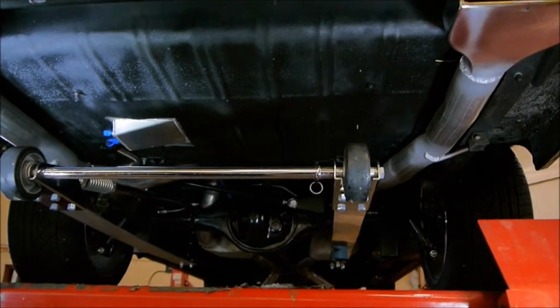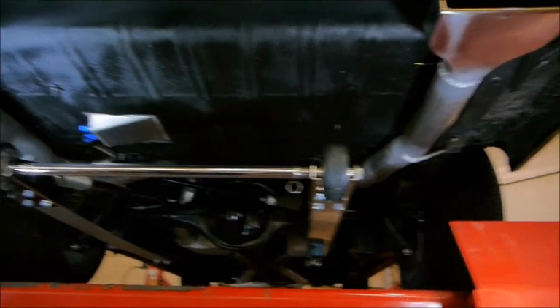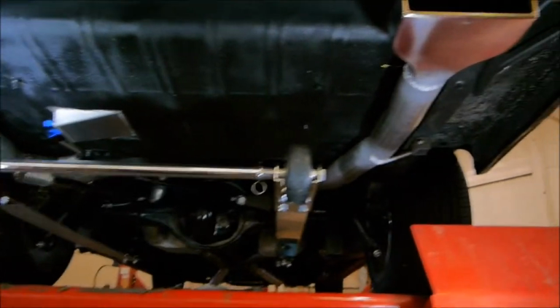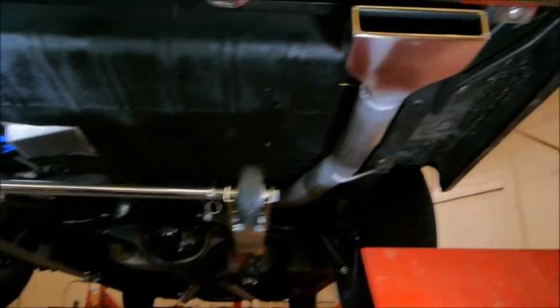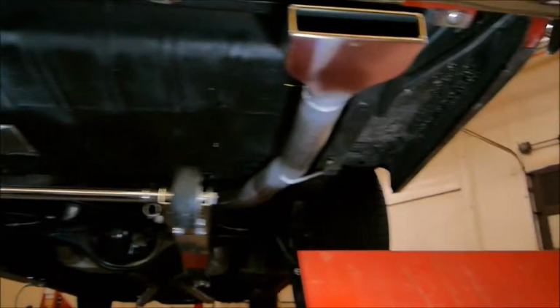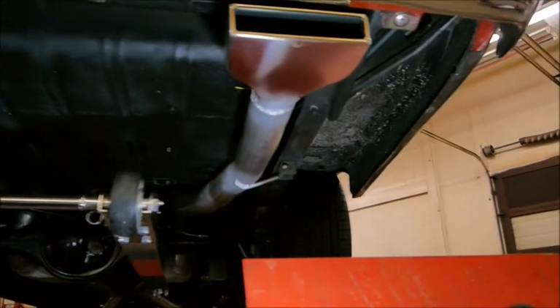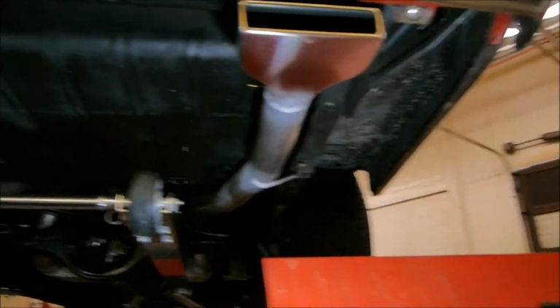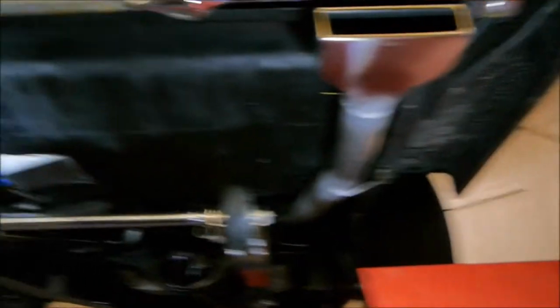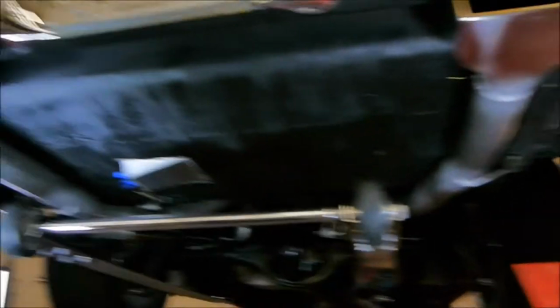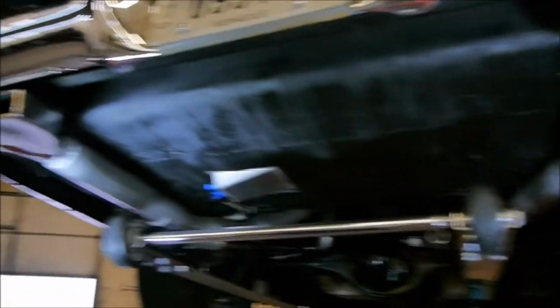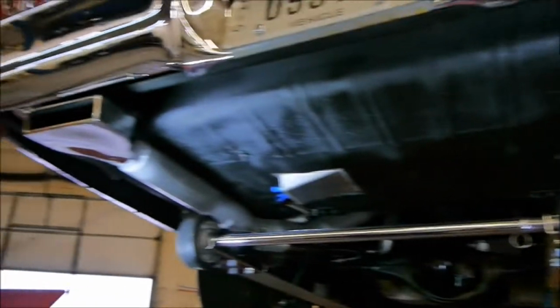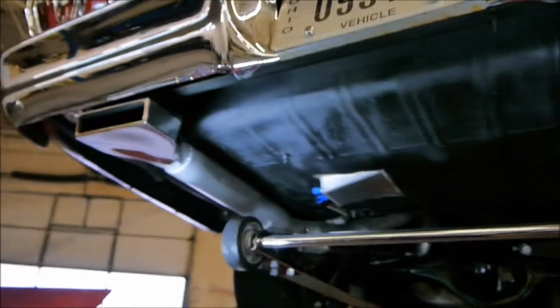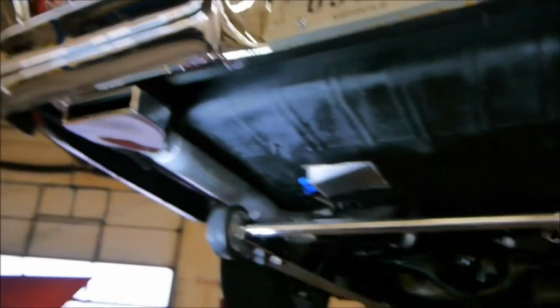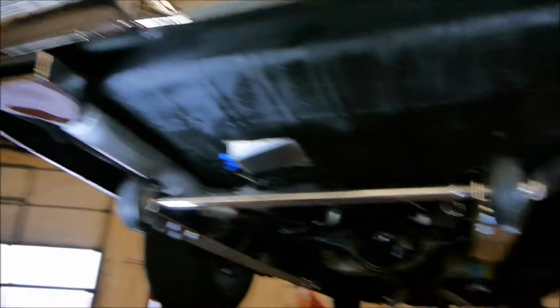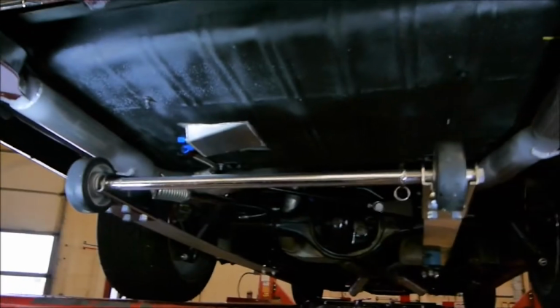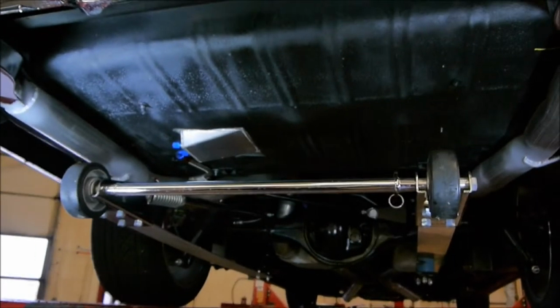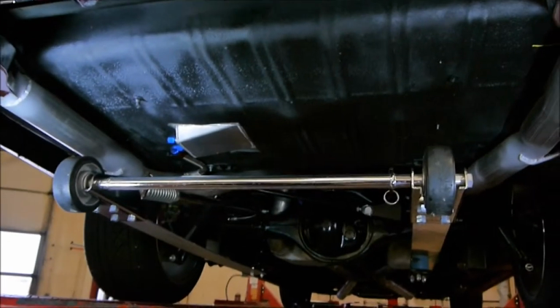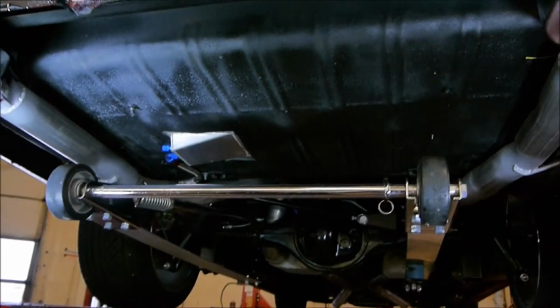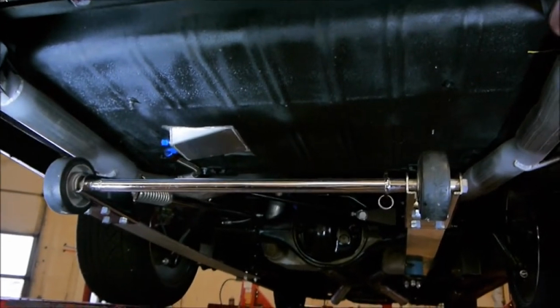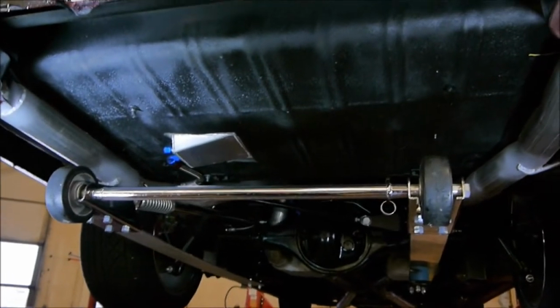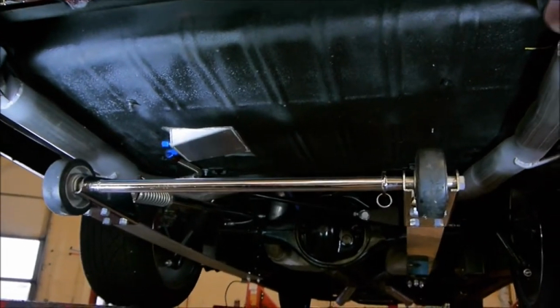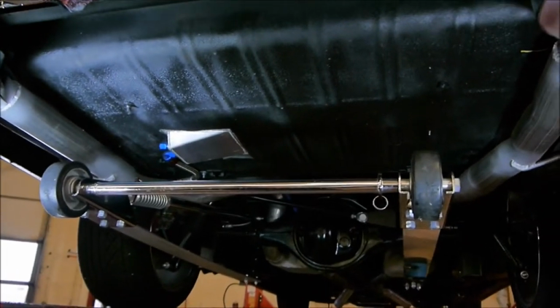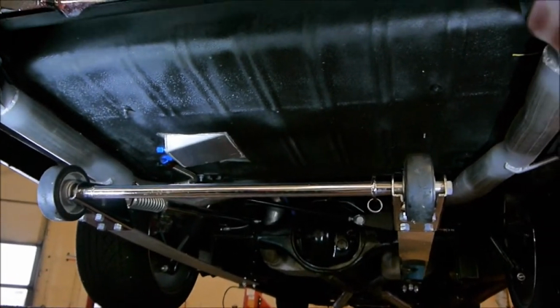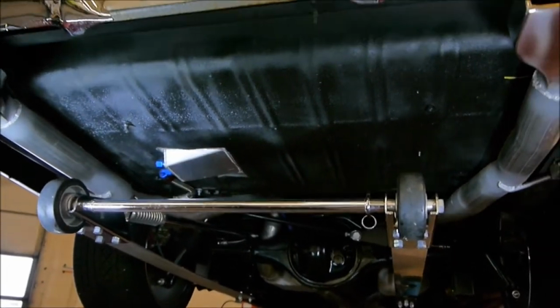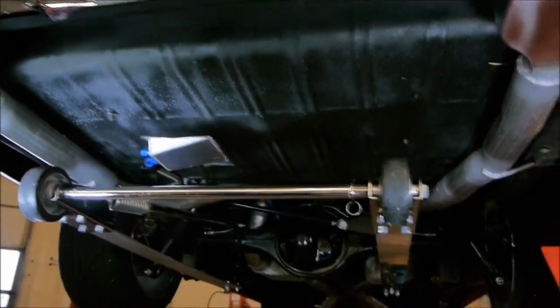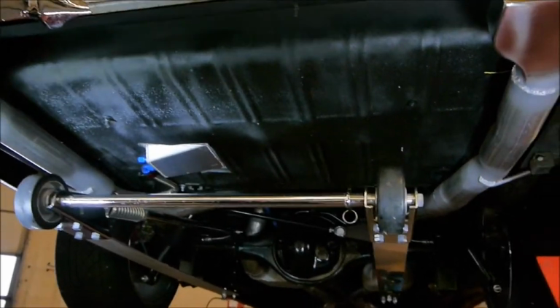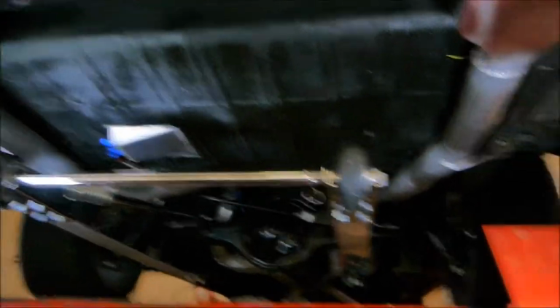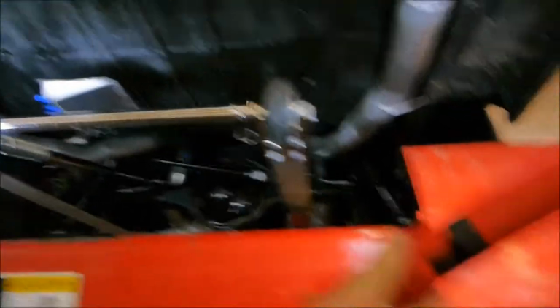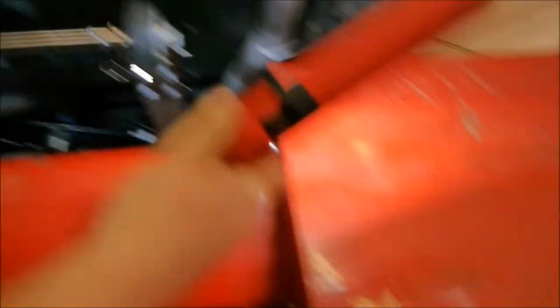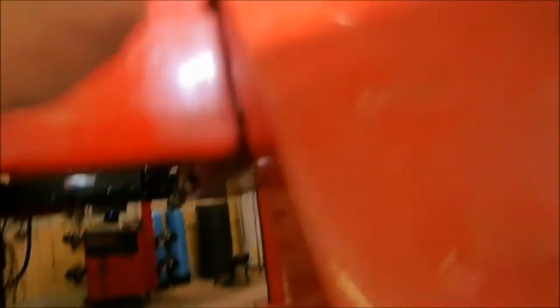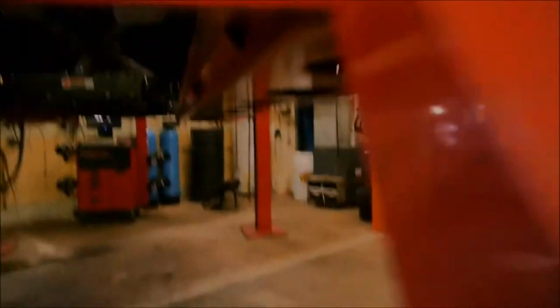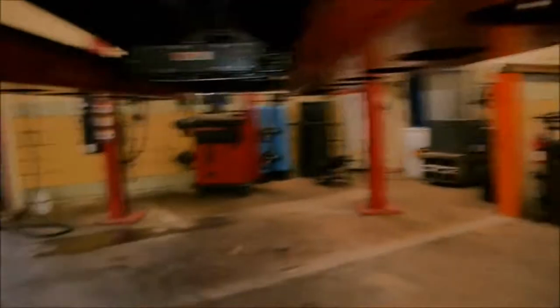Mark, here we go. There's the exhaust system, wheelie bars. I got my buddy Sean here with me — he's my light guy. So we're going to go under here.